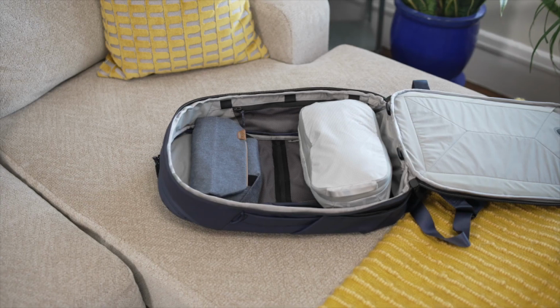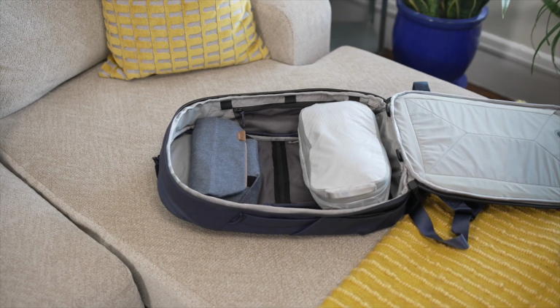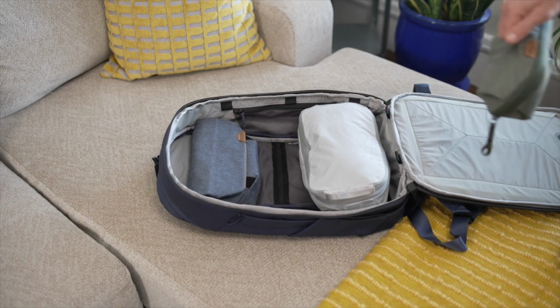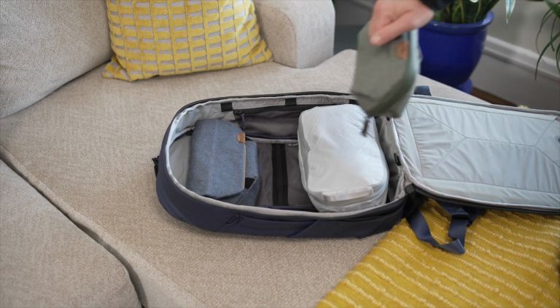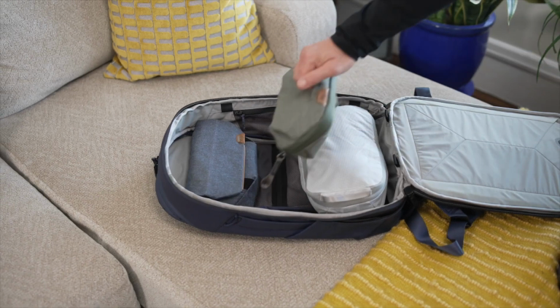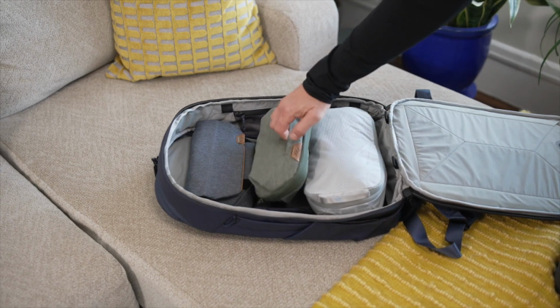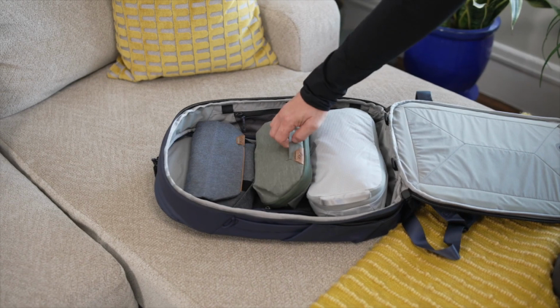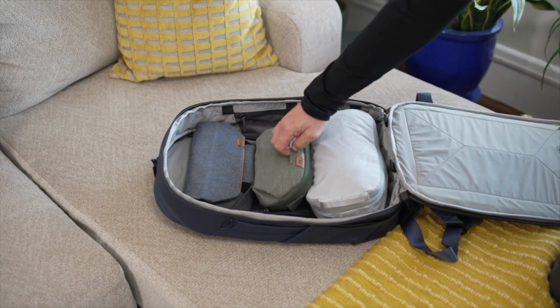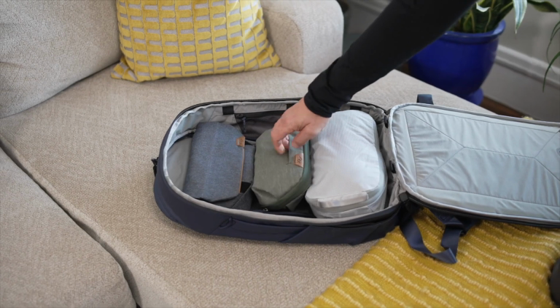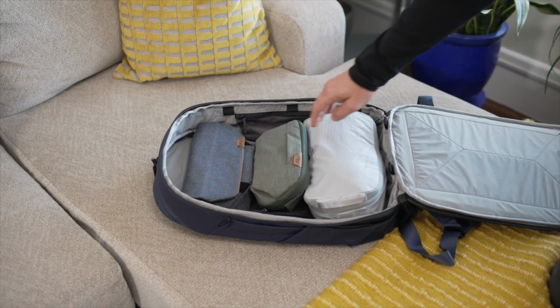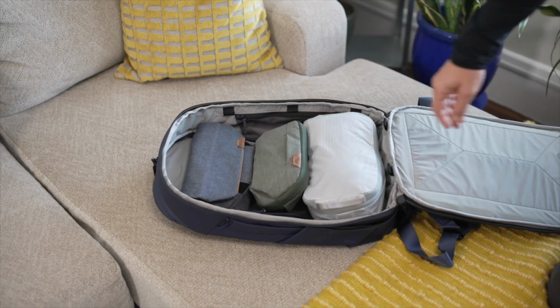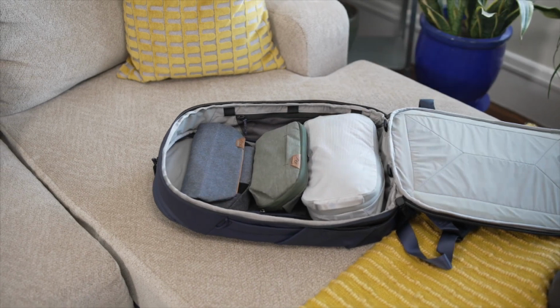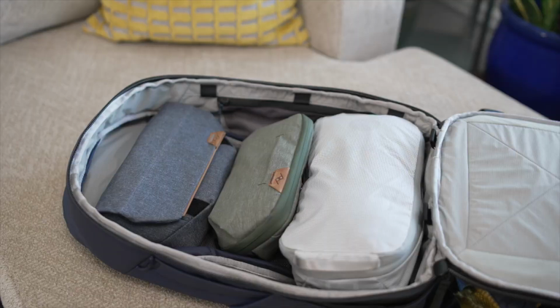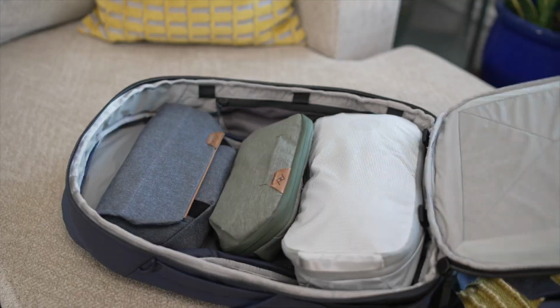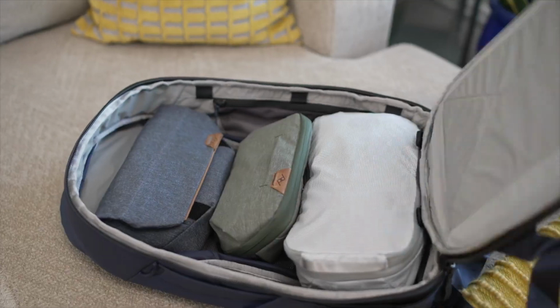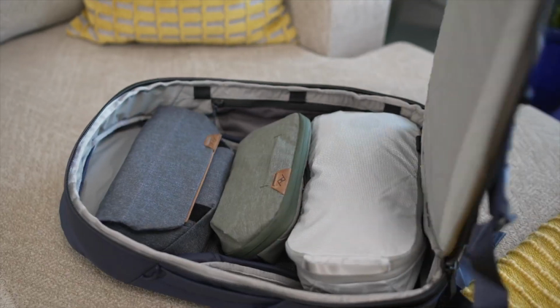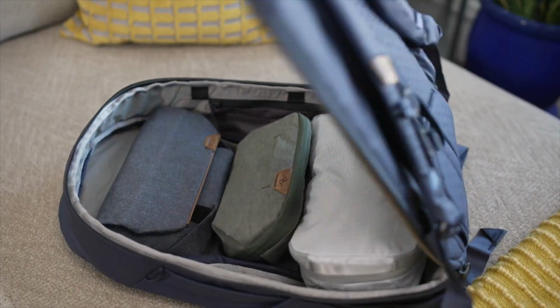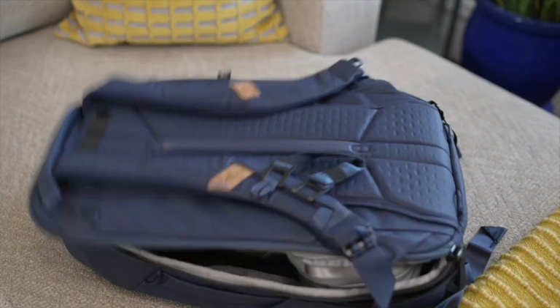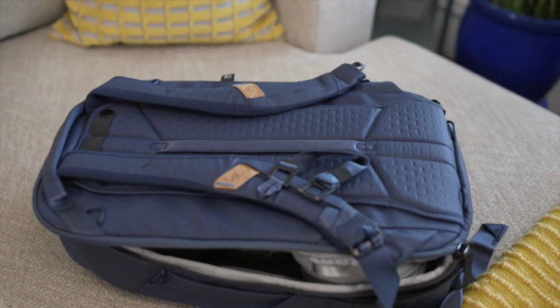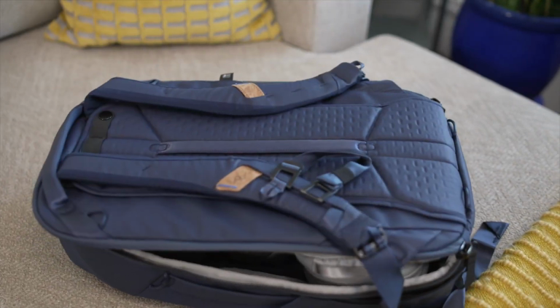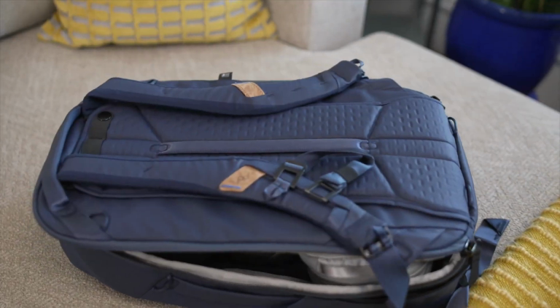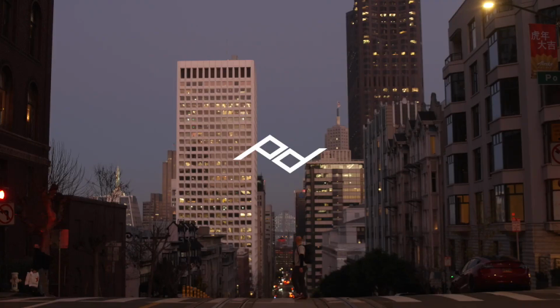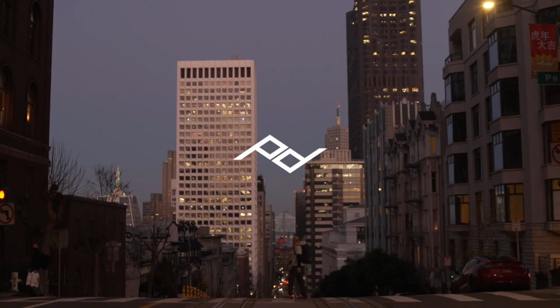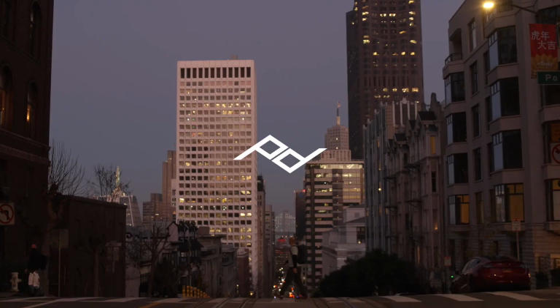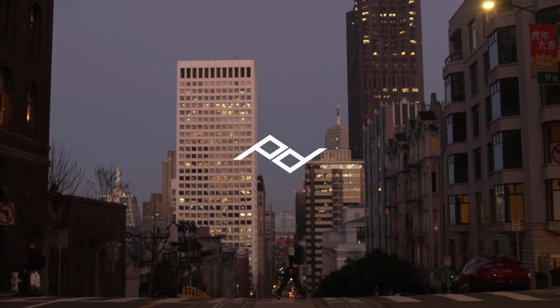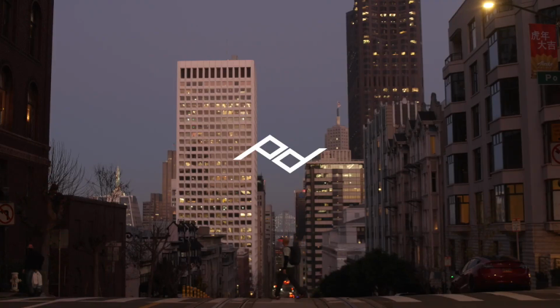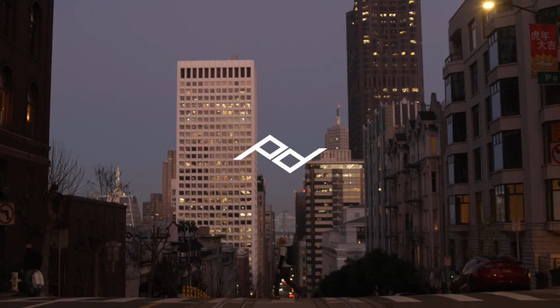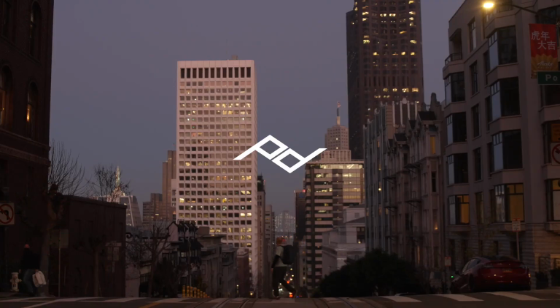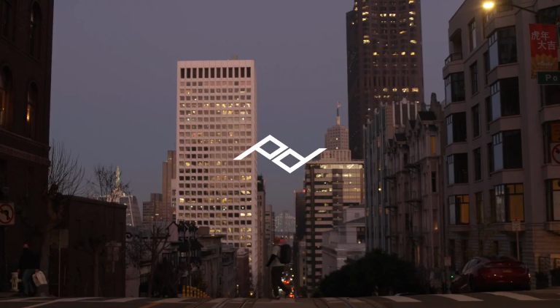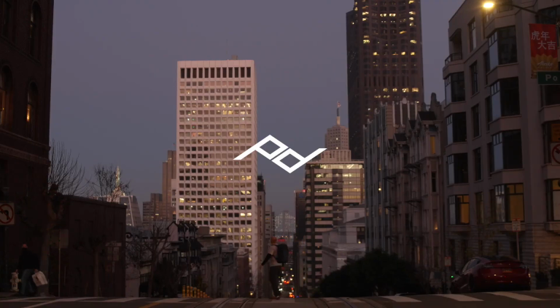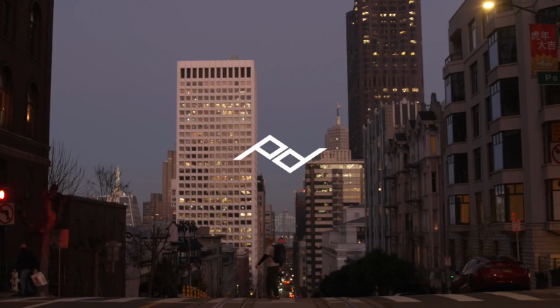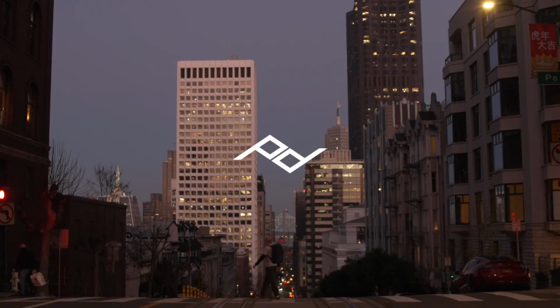The Peak Design small wash pouch: toiletry carry simplified, because no two trips are the same.